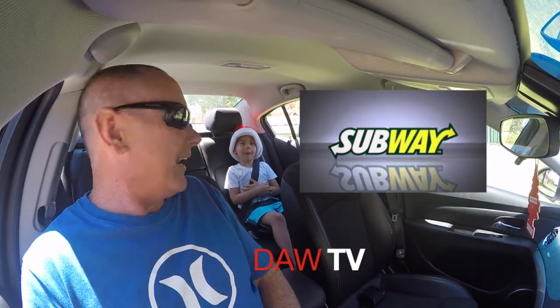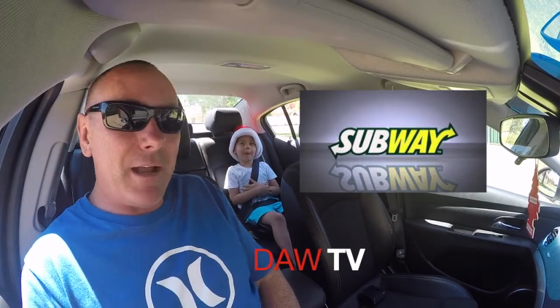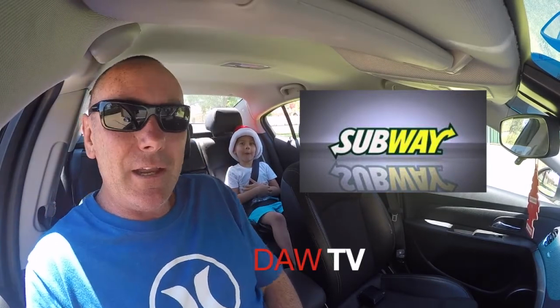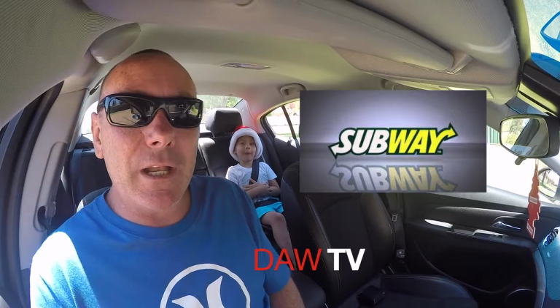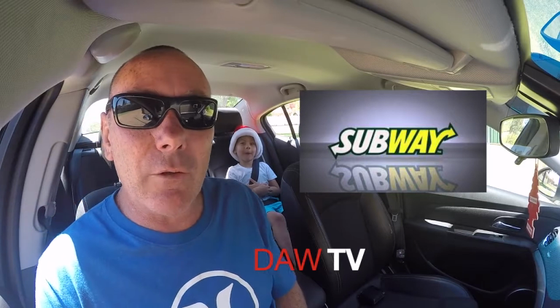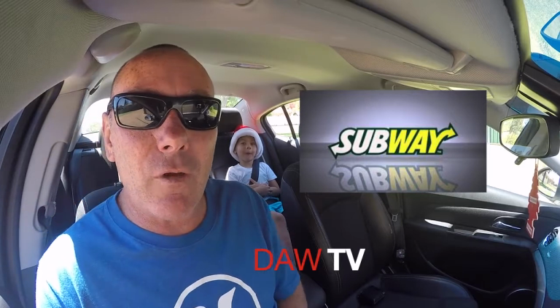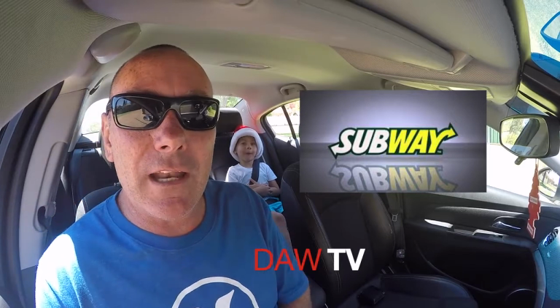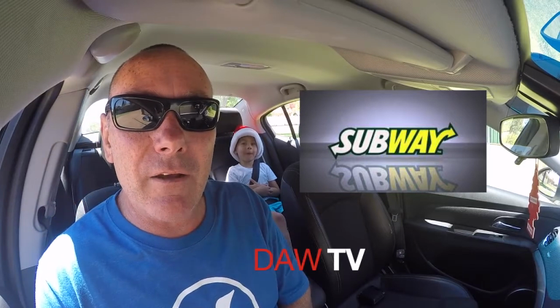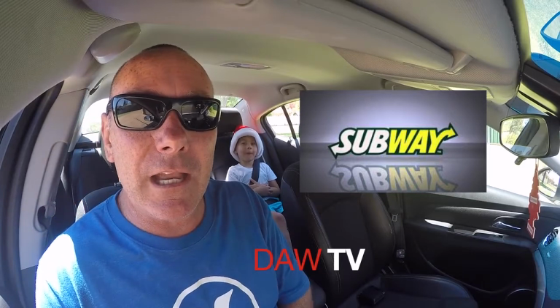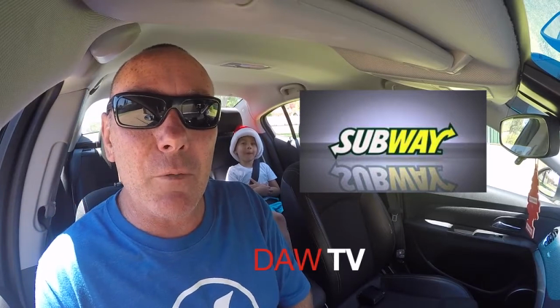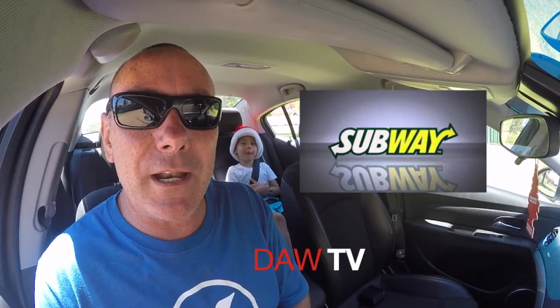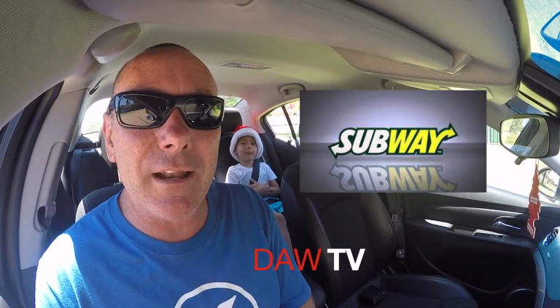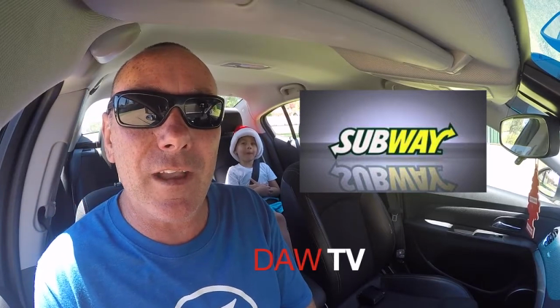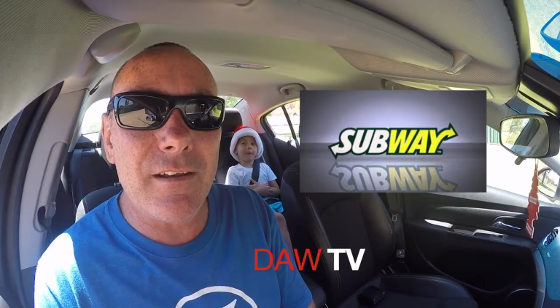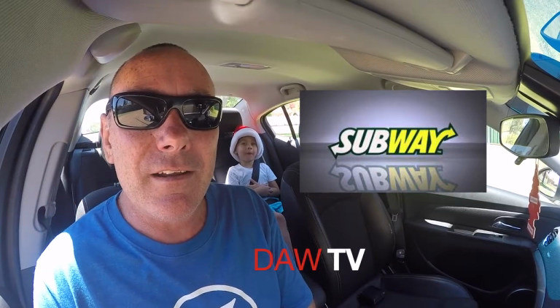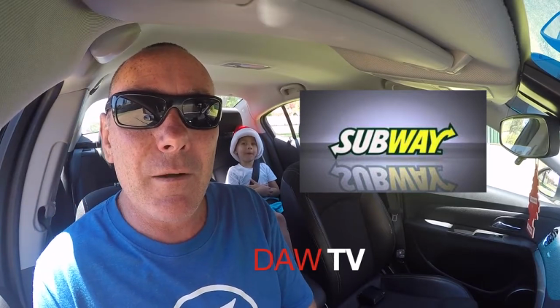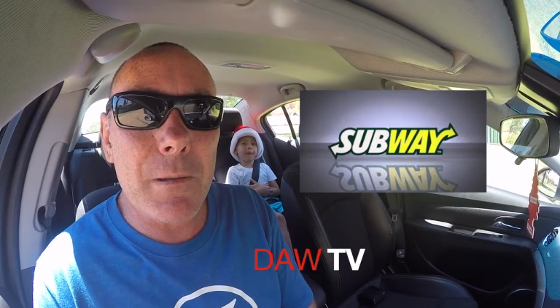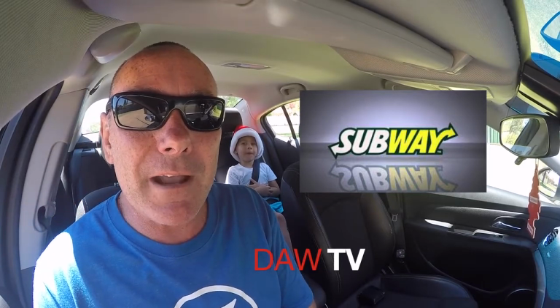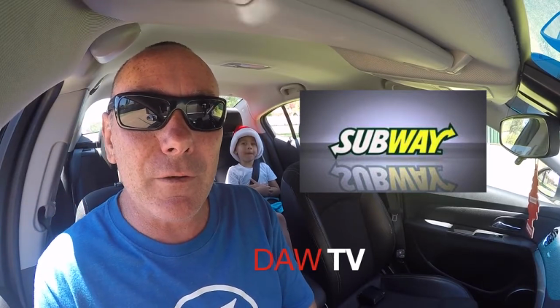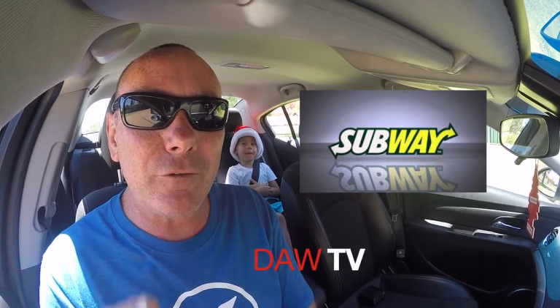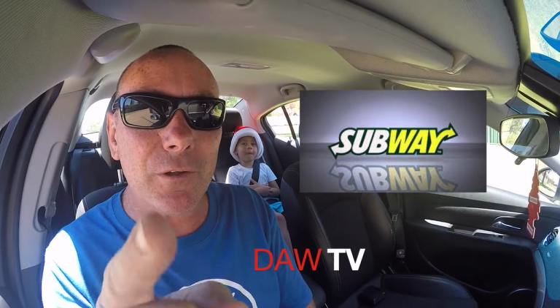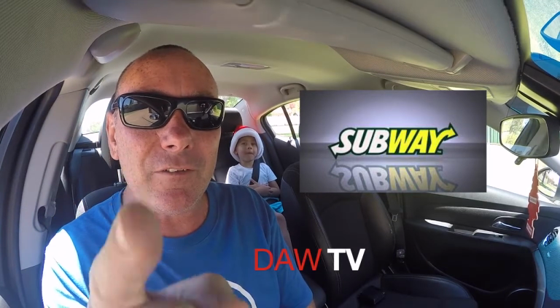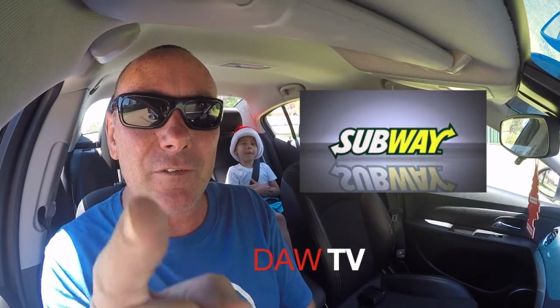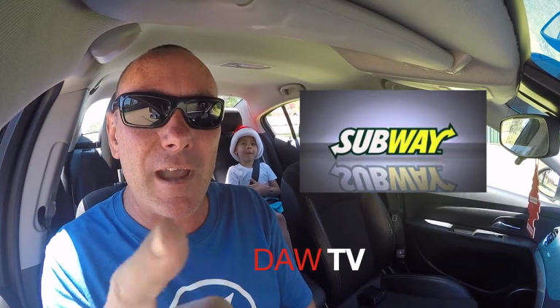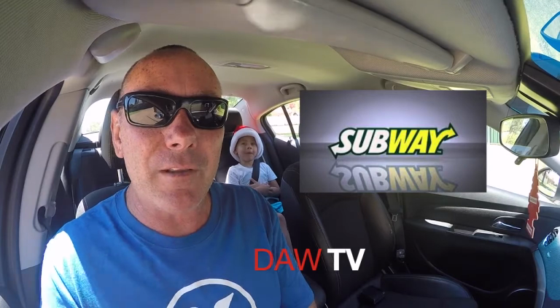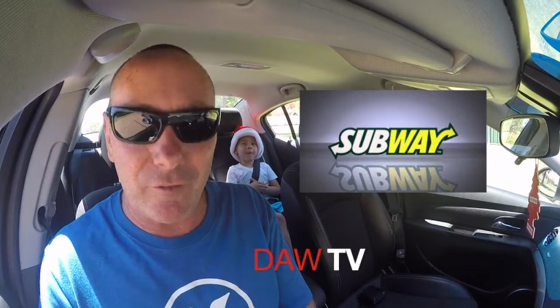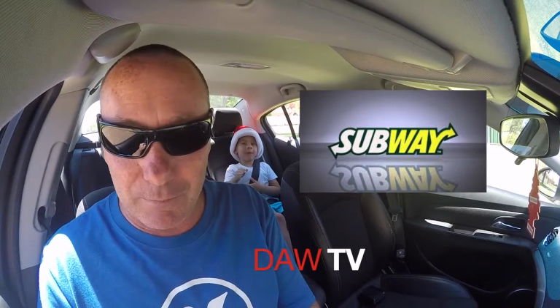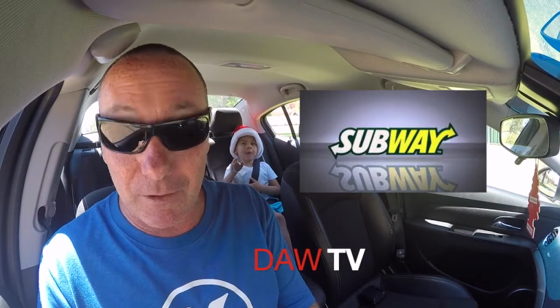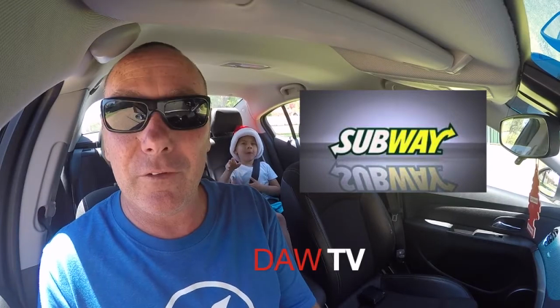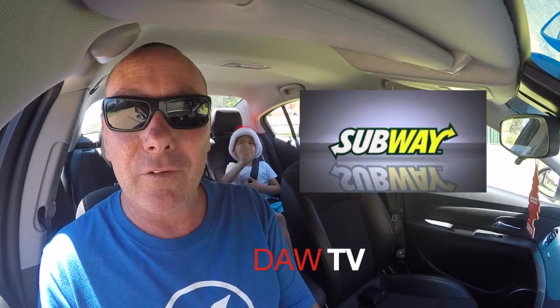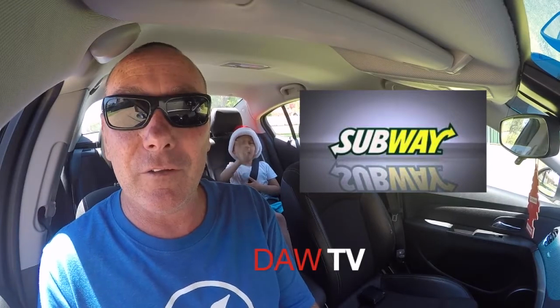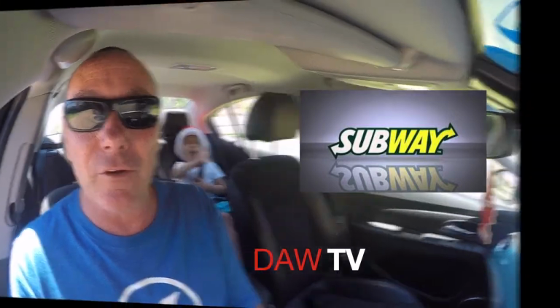Anyway, we're going to go and try it now. Again, we'll rate it out of 10 and we'll be back very shortly to devour this sub, guys. See you soon.